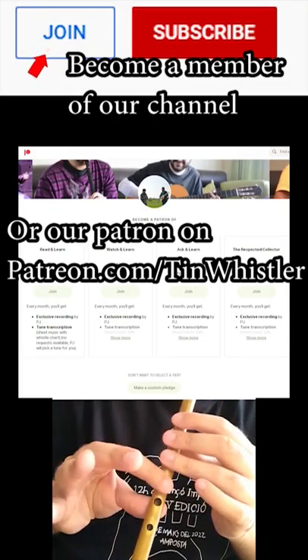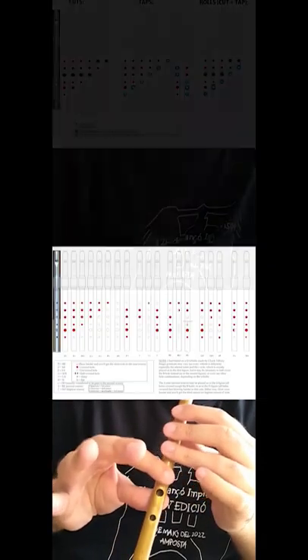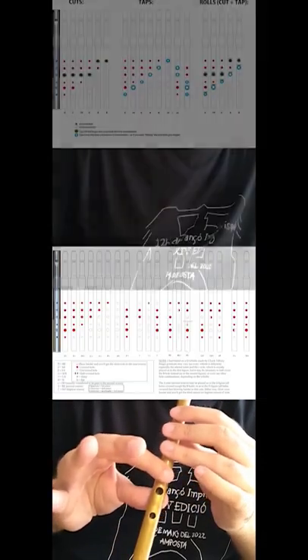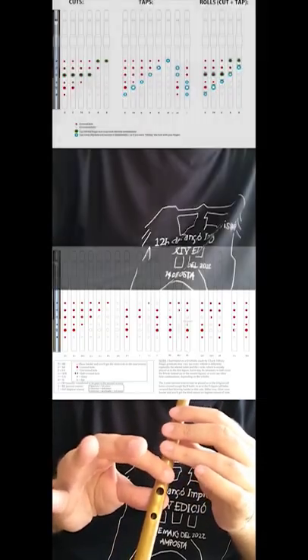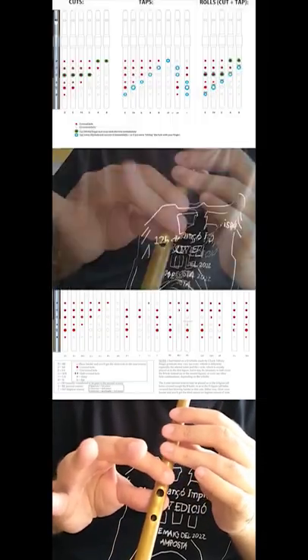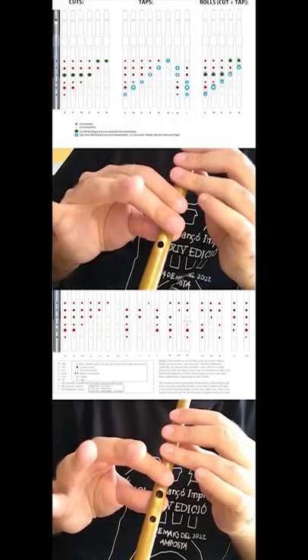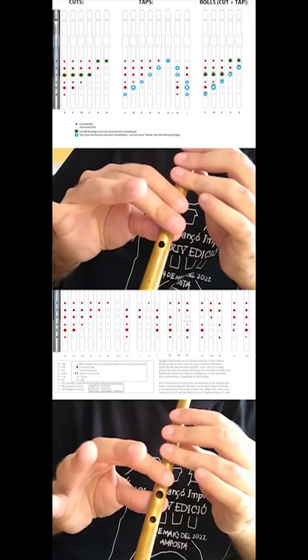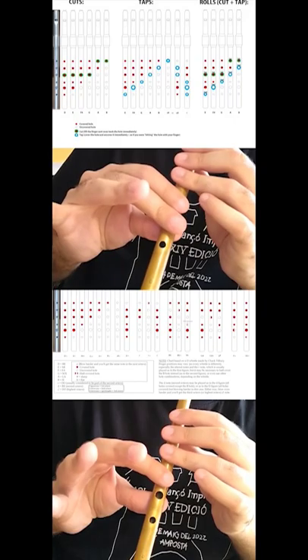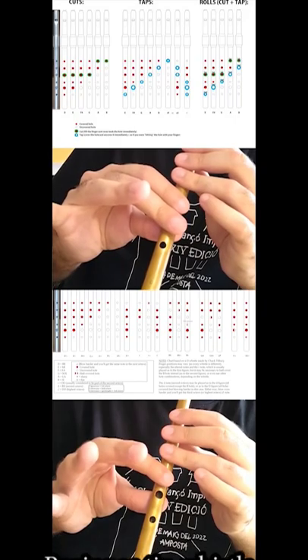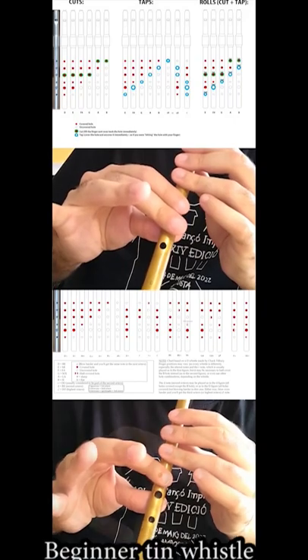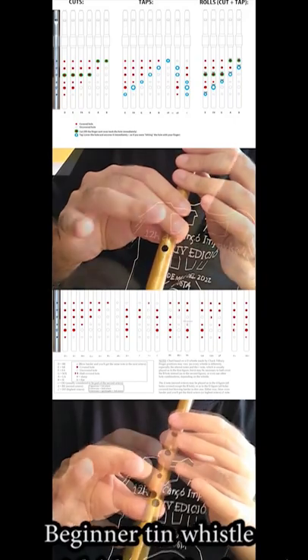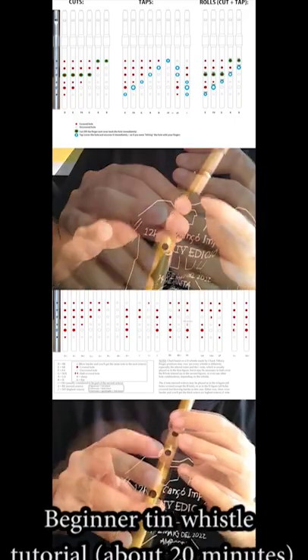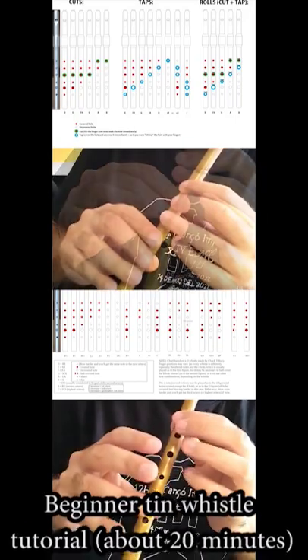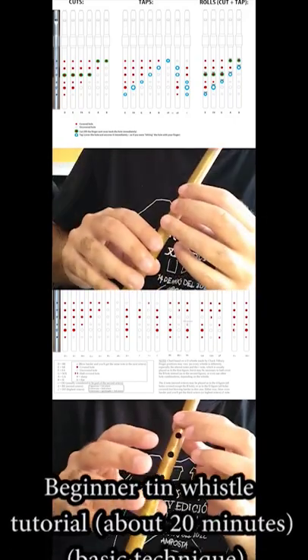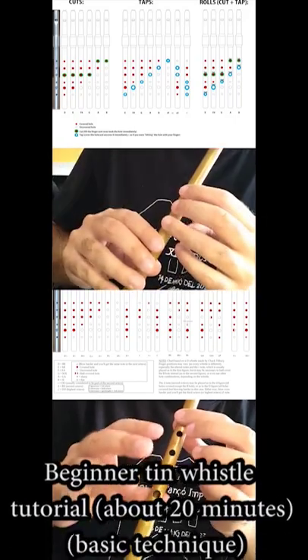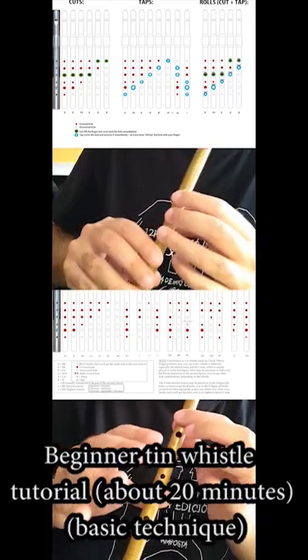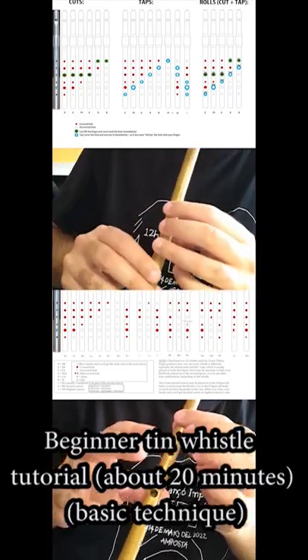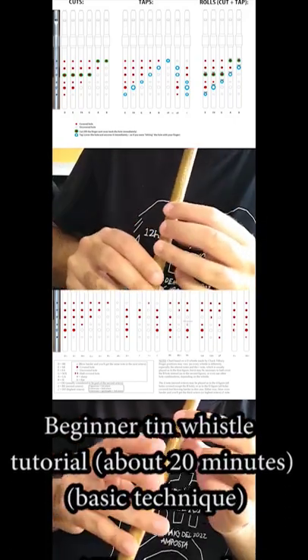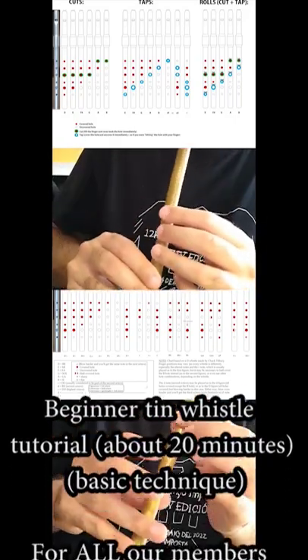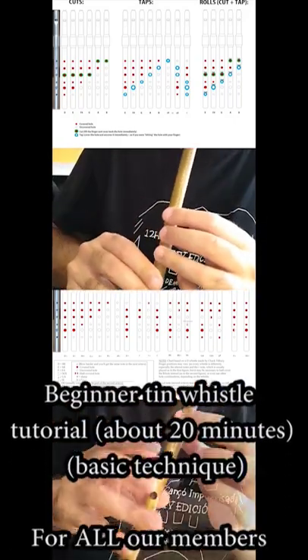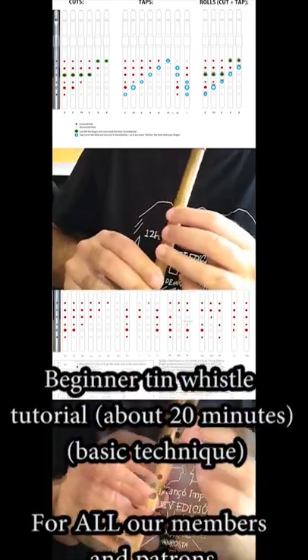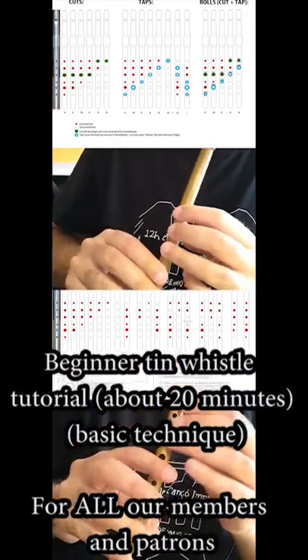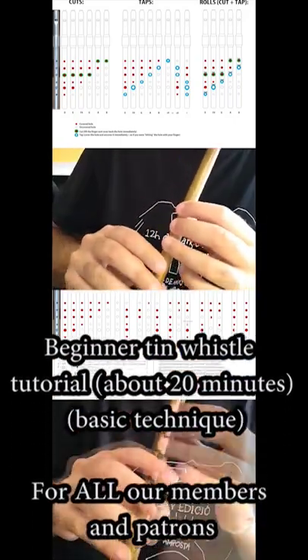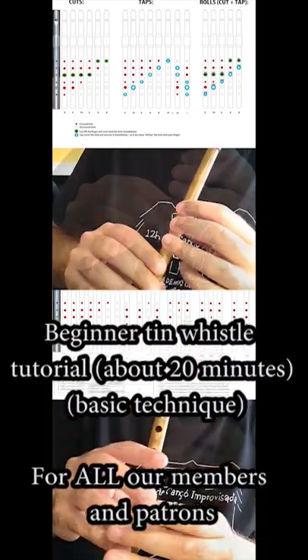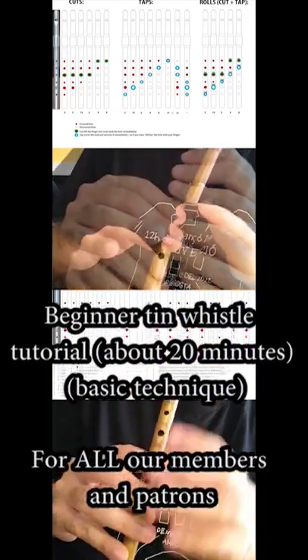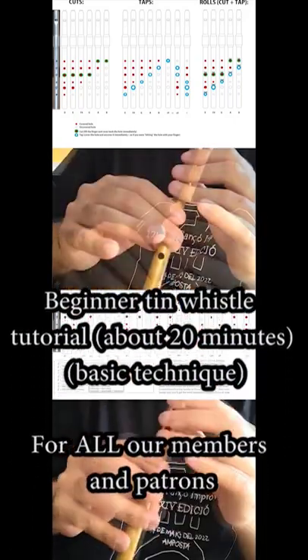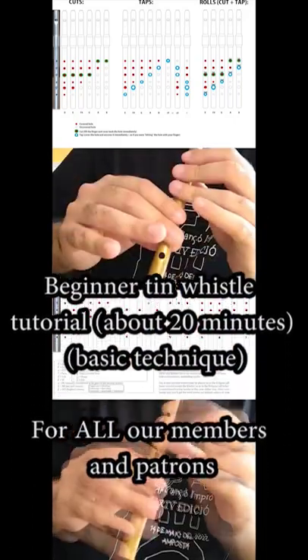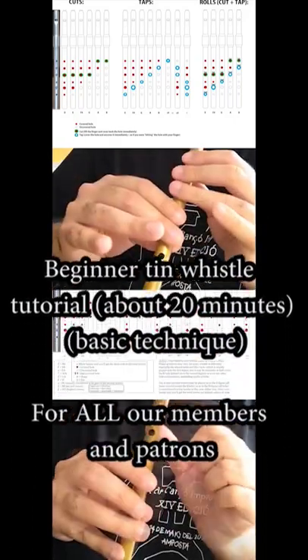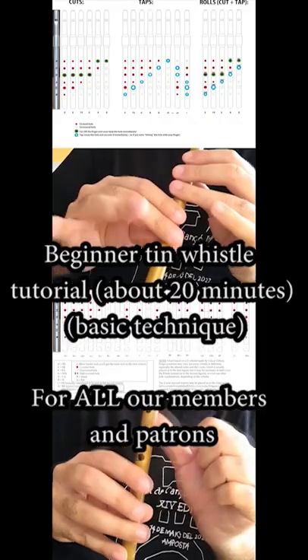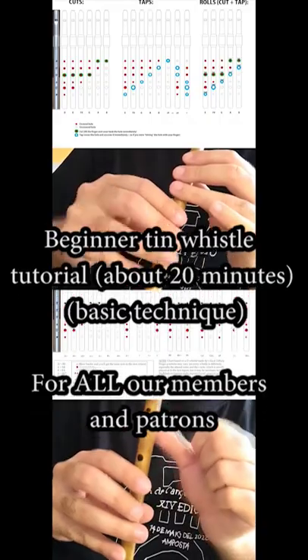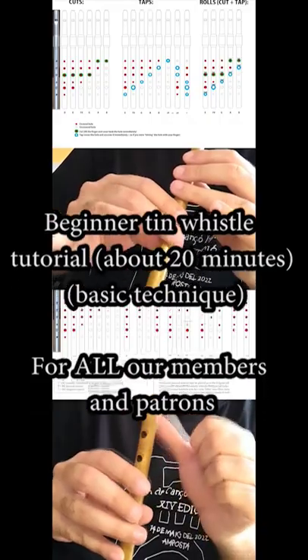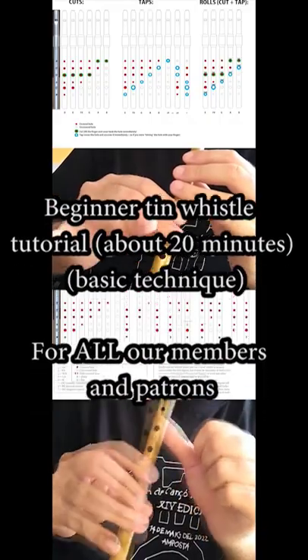So that means you can put — and good news, you already know how to do it. Hold the whistle down here, and thumb here.